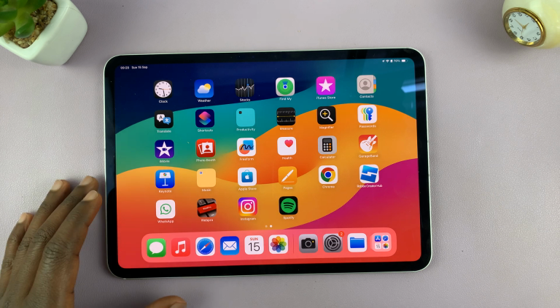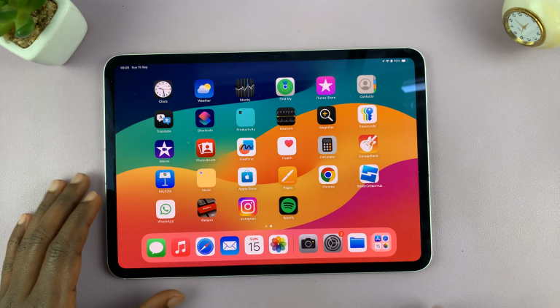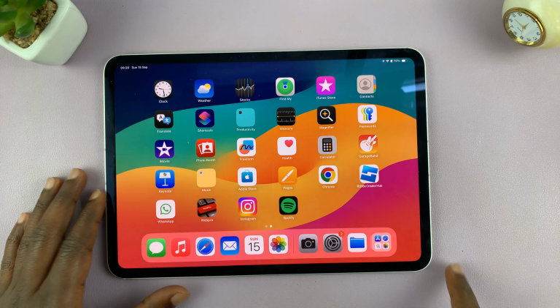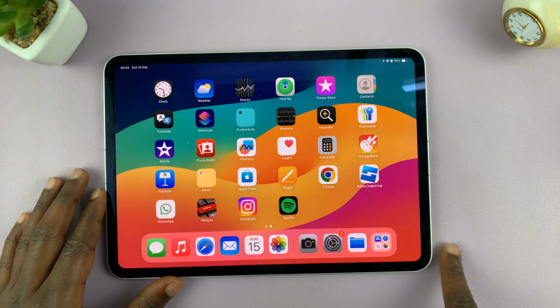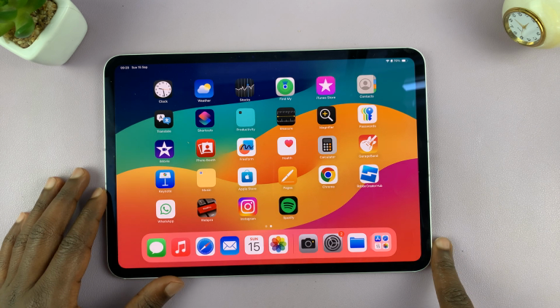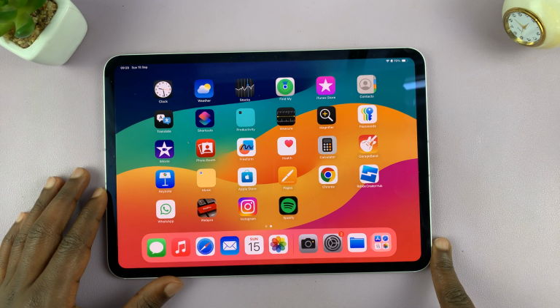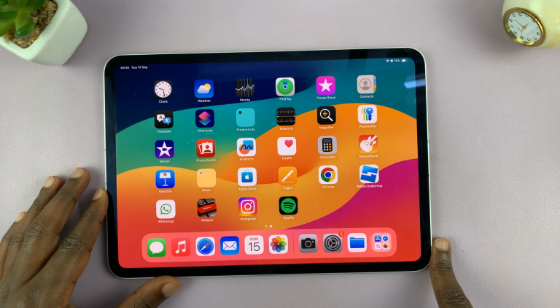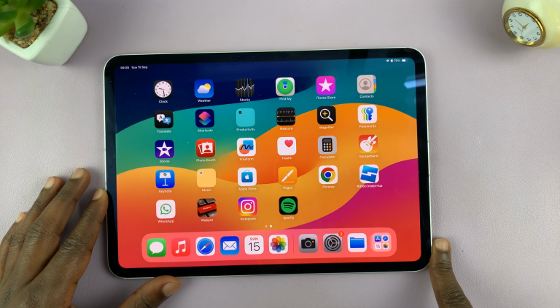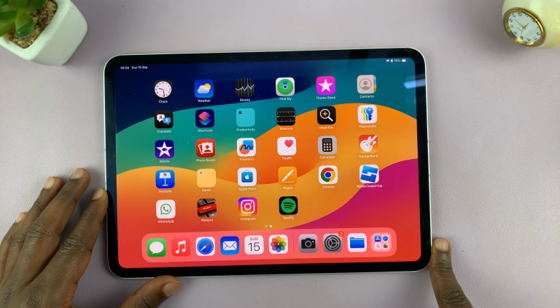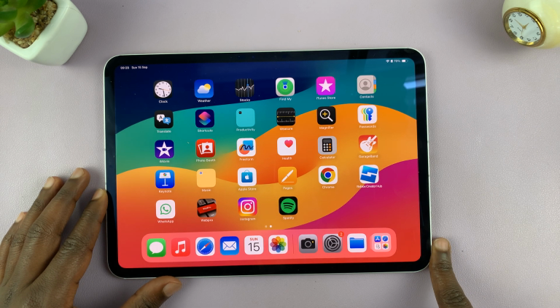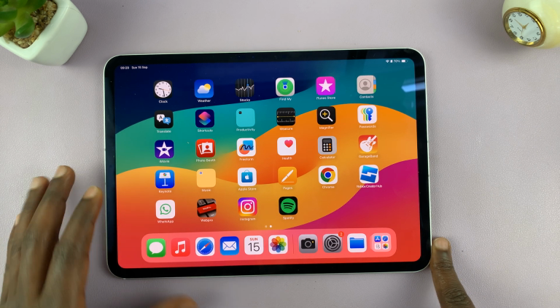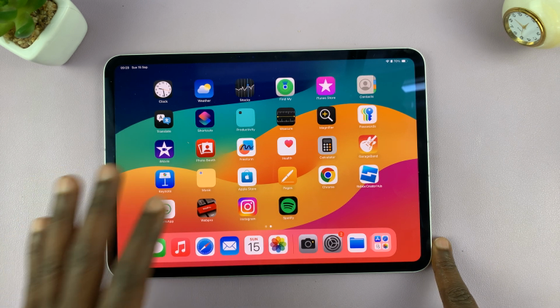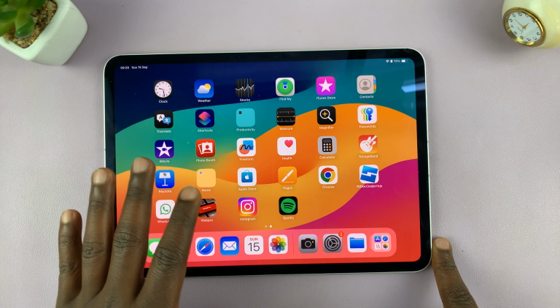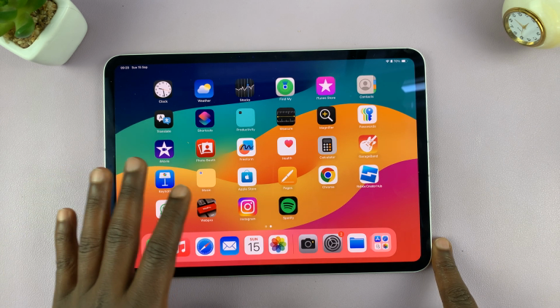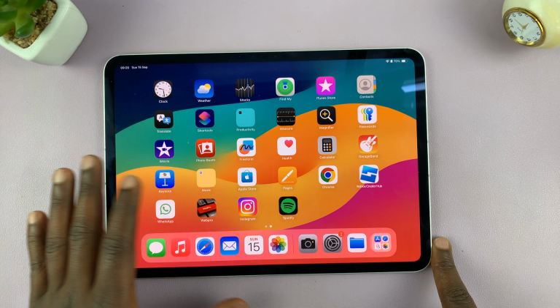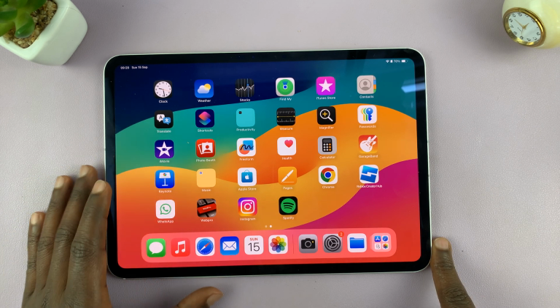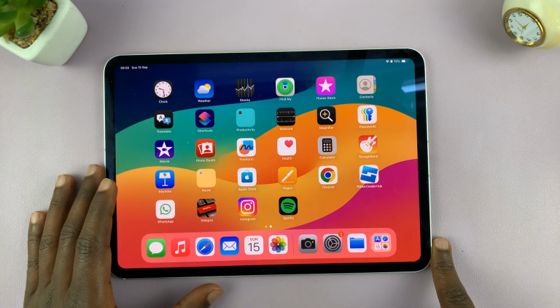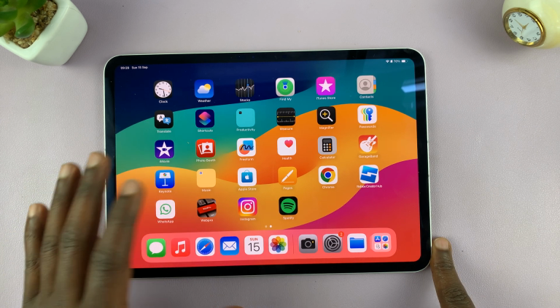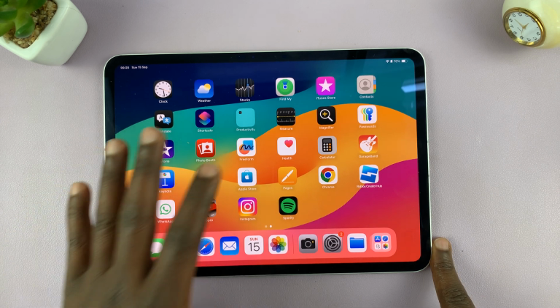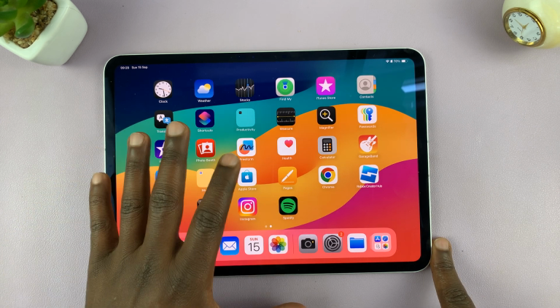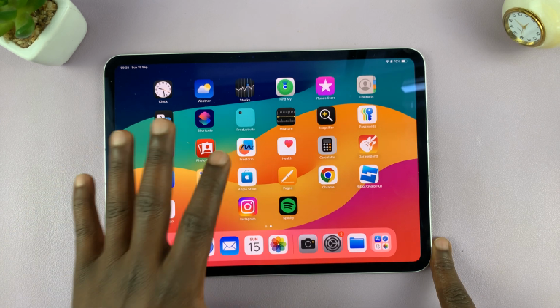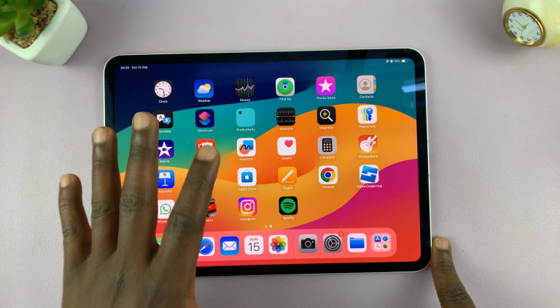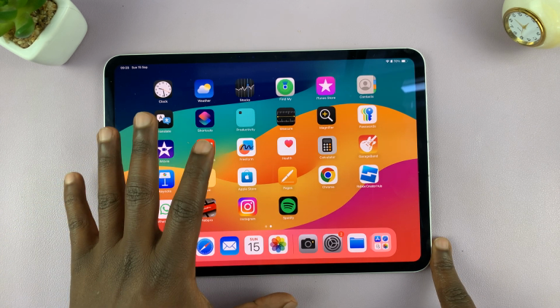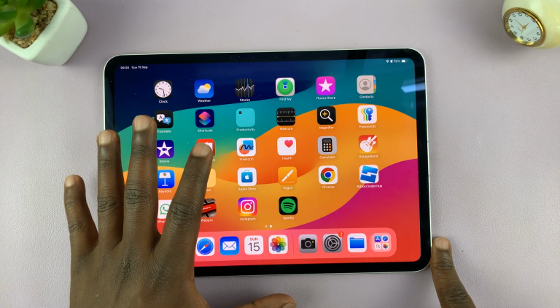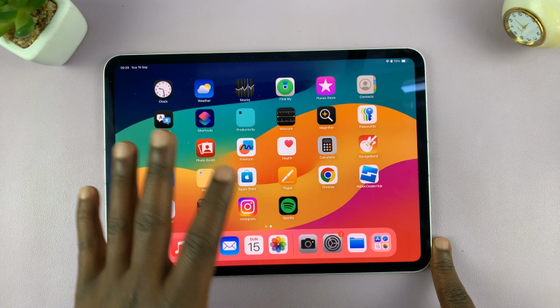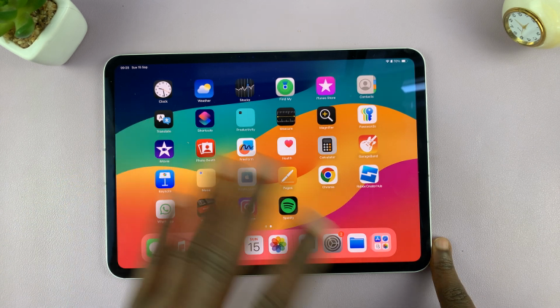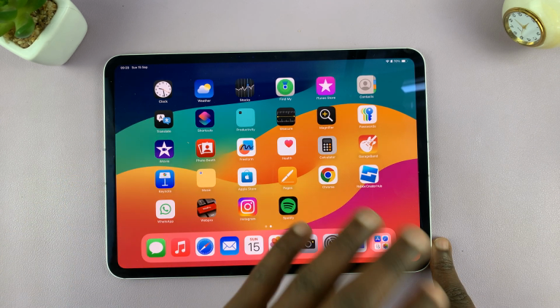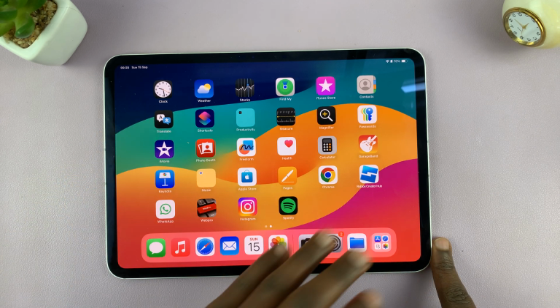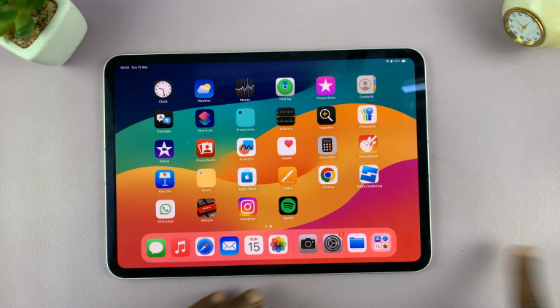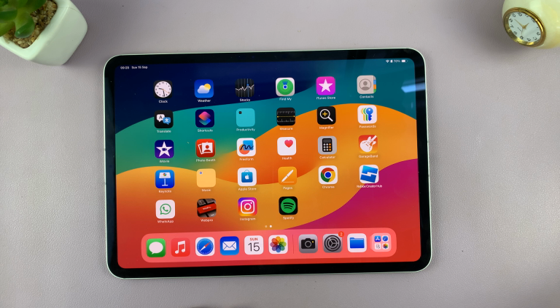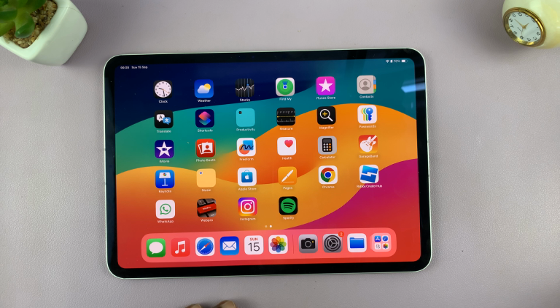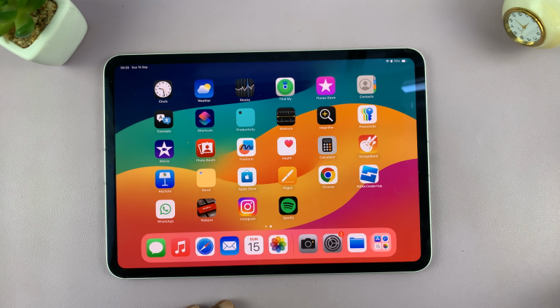Let me show you how to quickly transfer photos and videos from your iPad to an external drive.